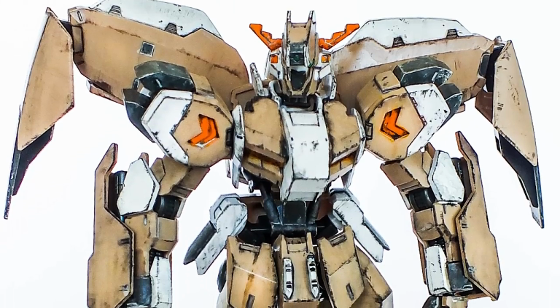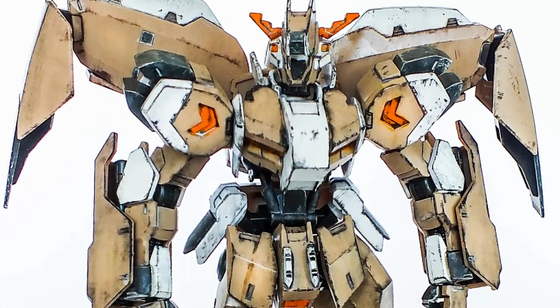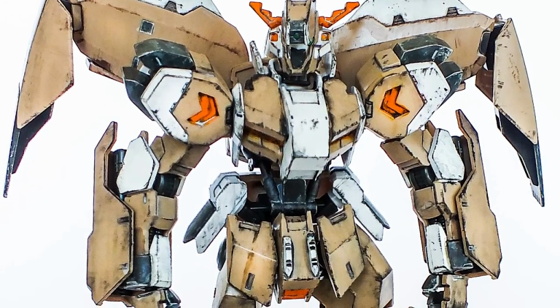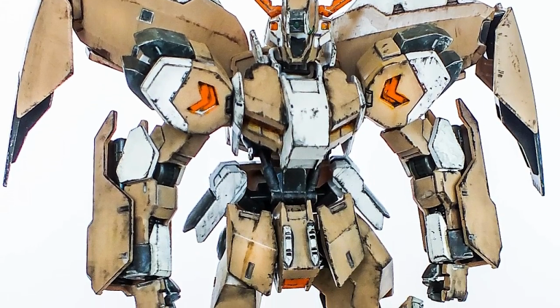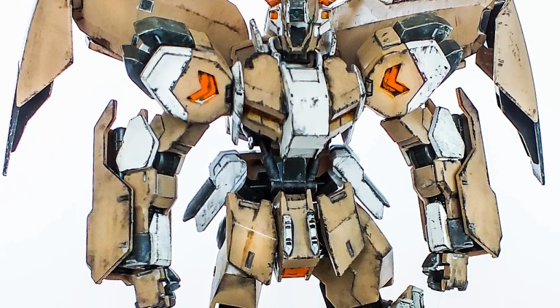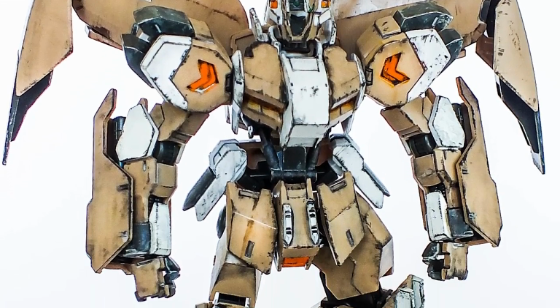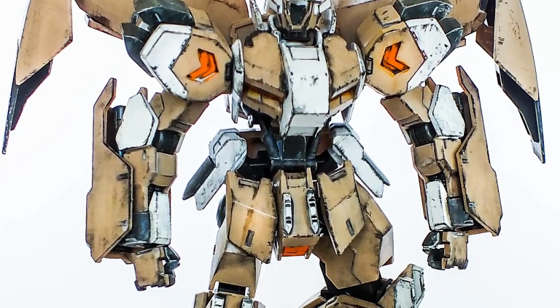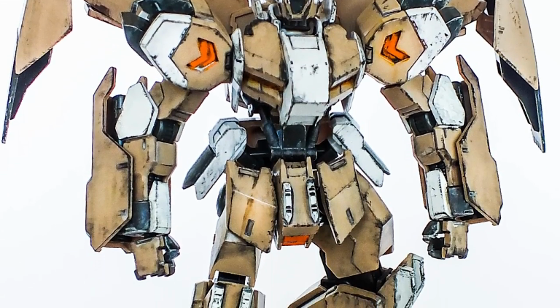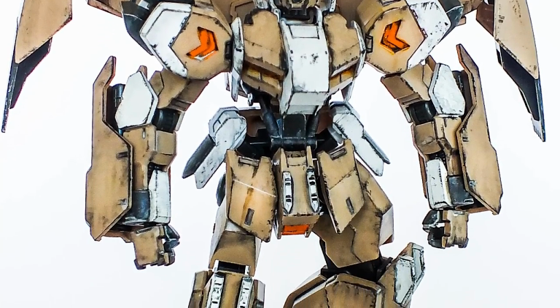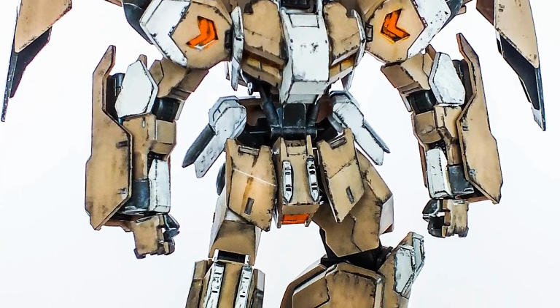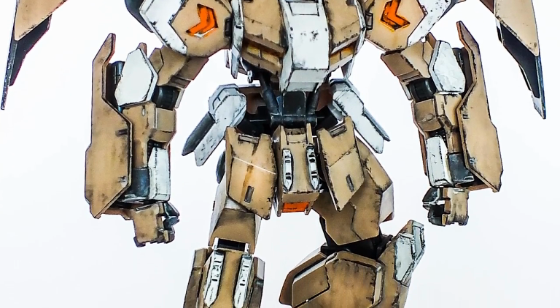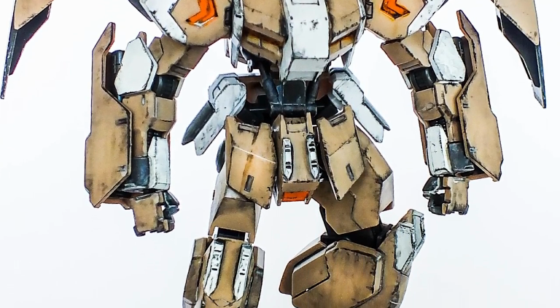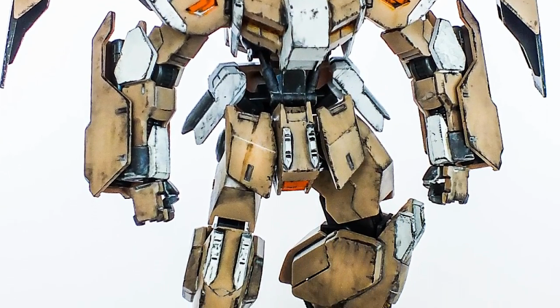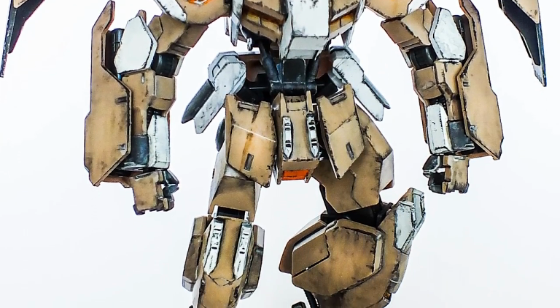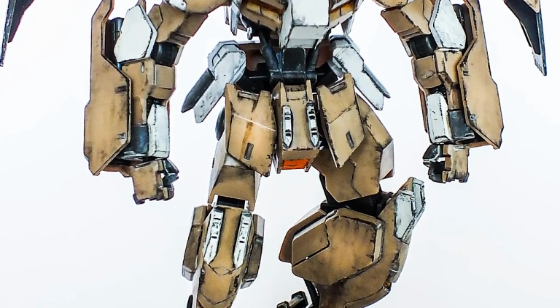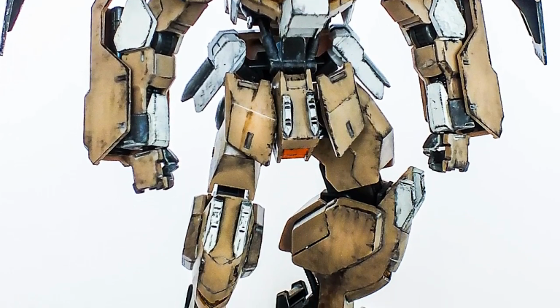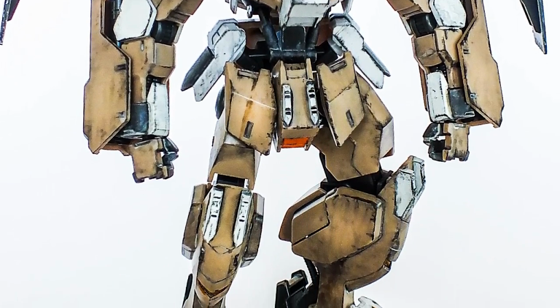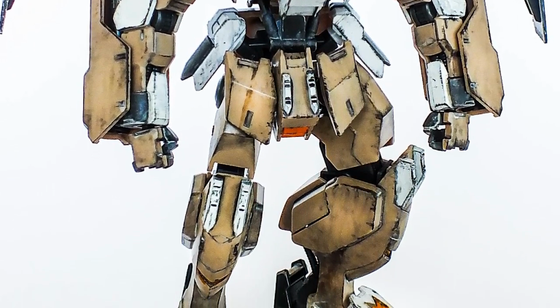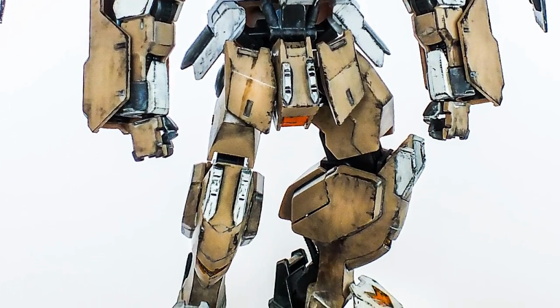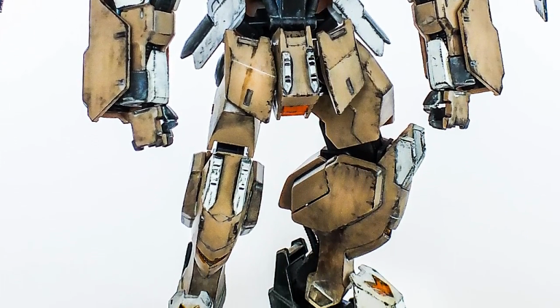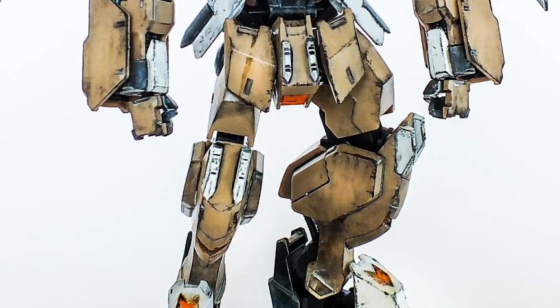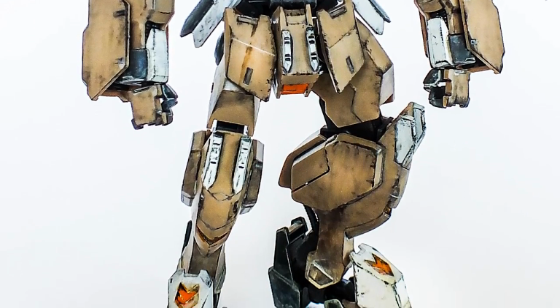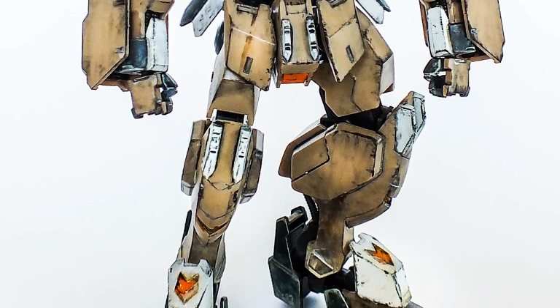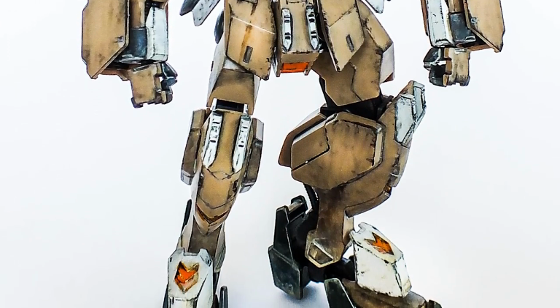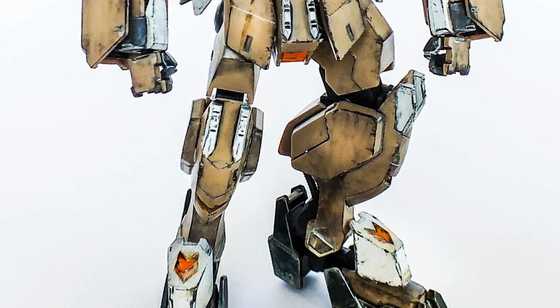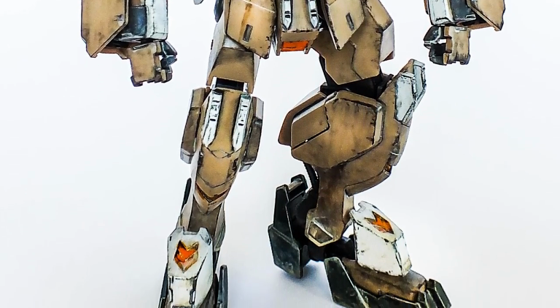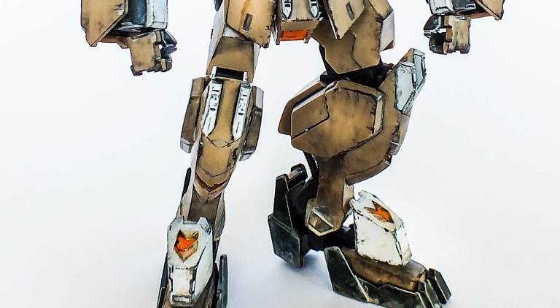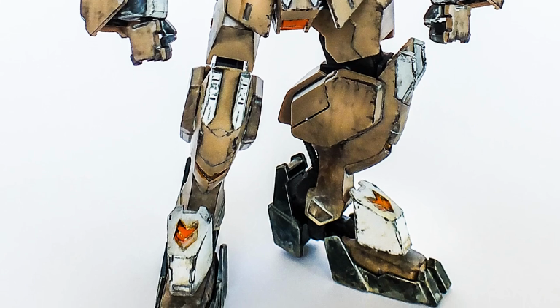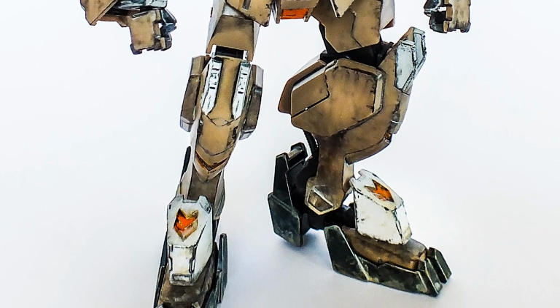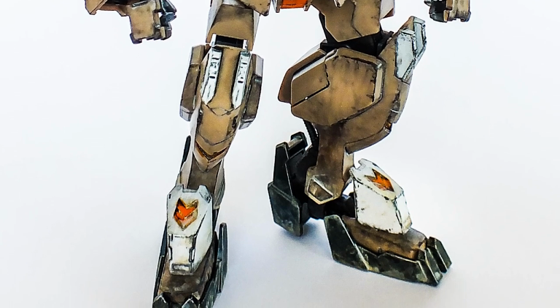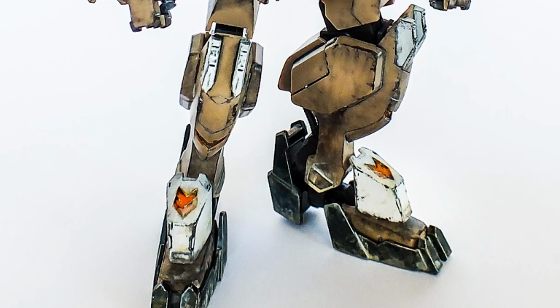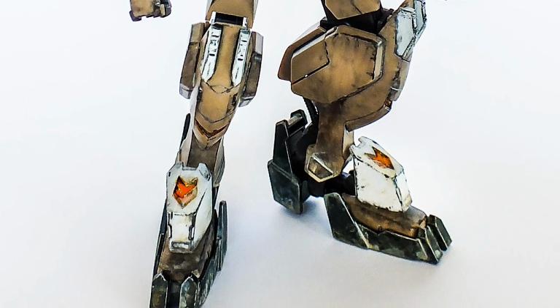Then here, with bare plastic, minimal paint, marker pens and weathering — Gundam marker pens!